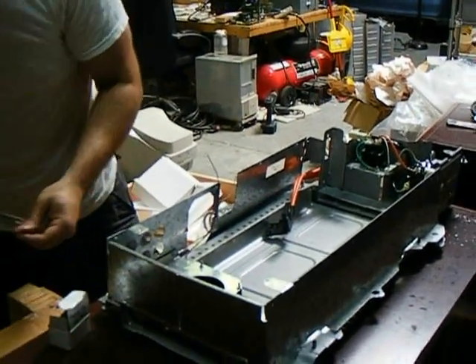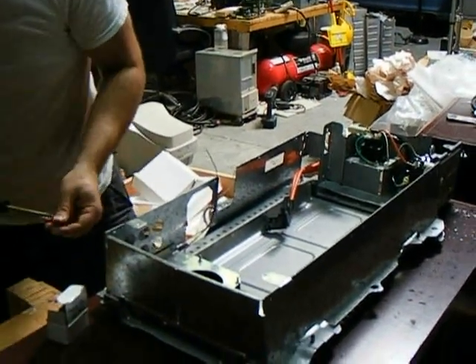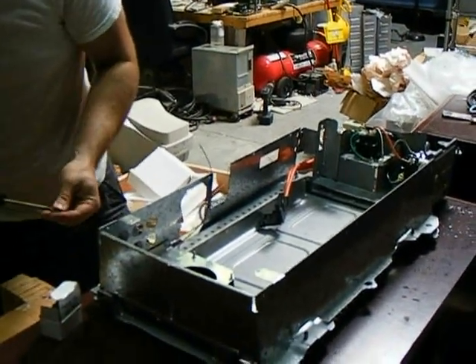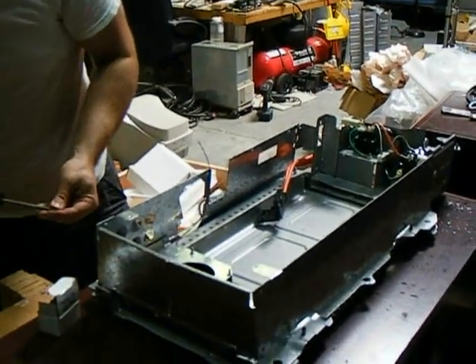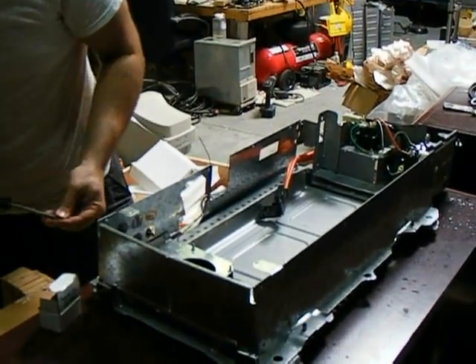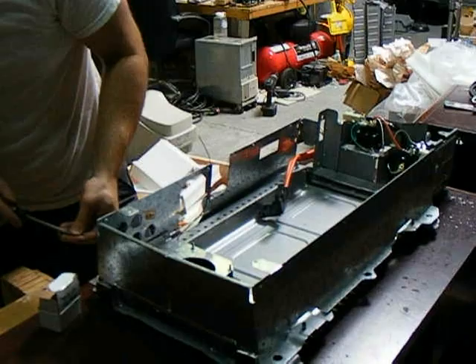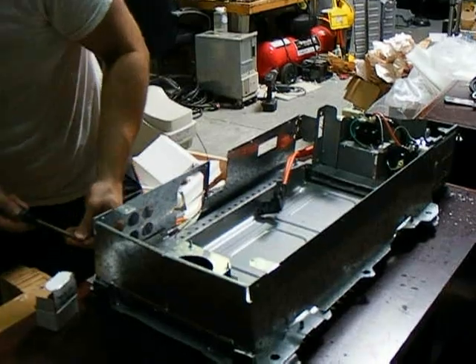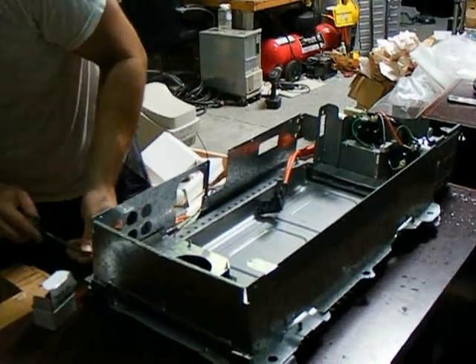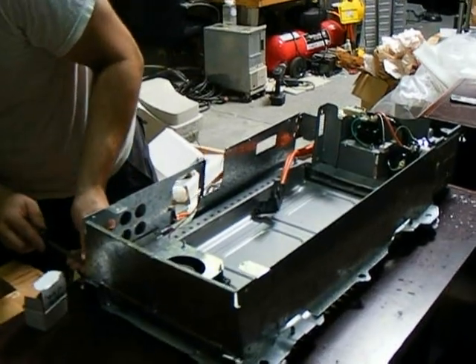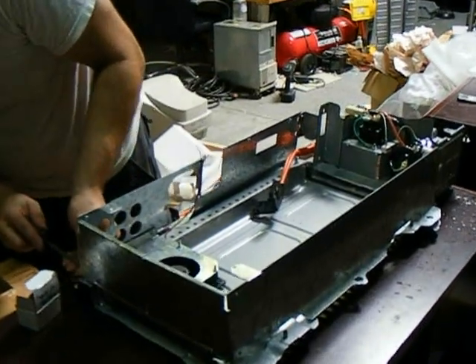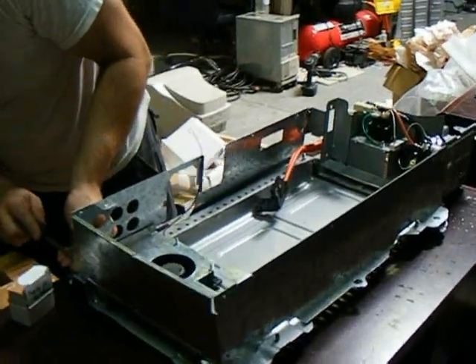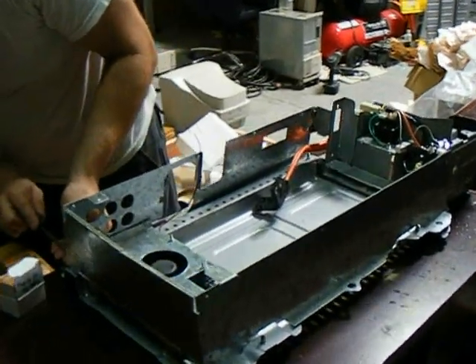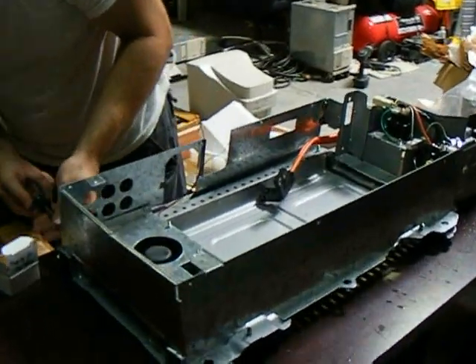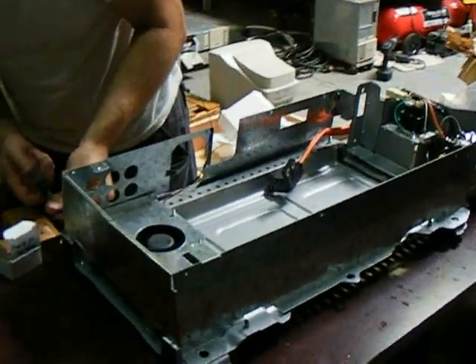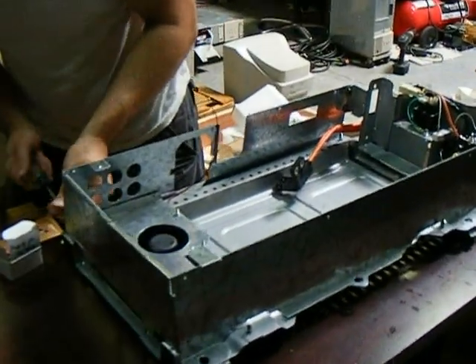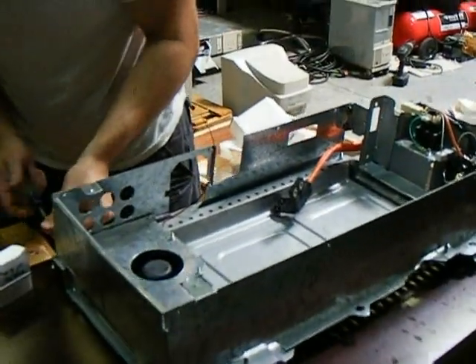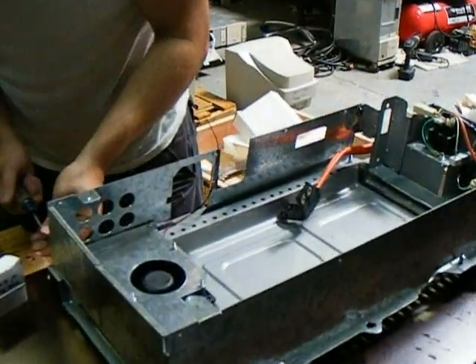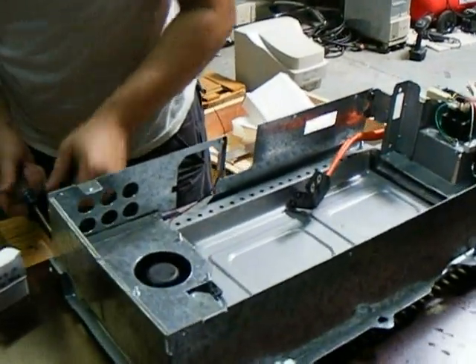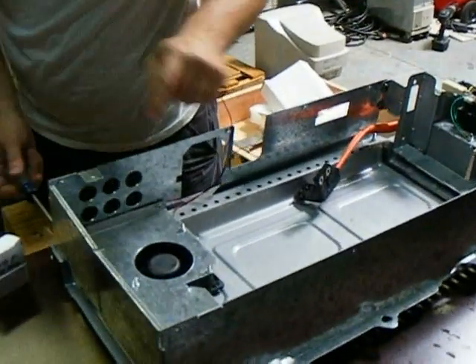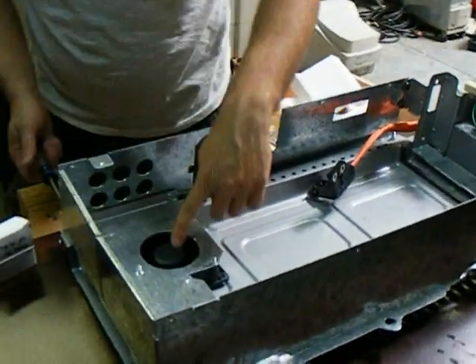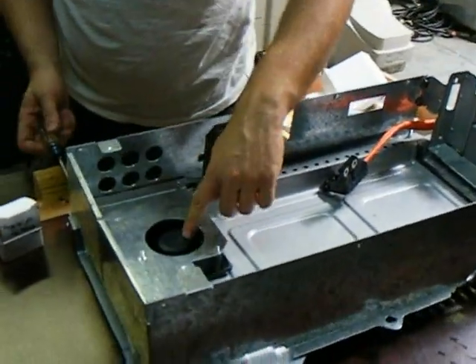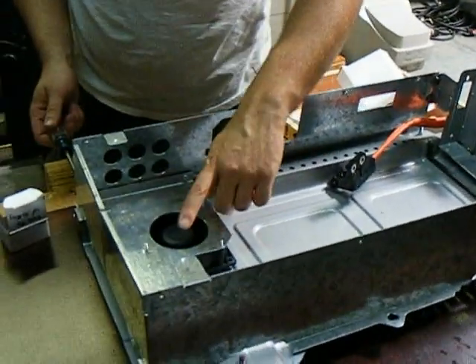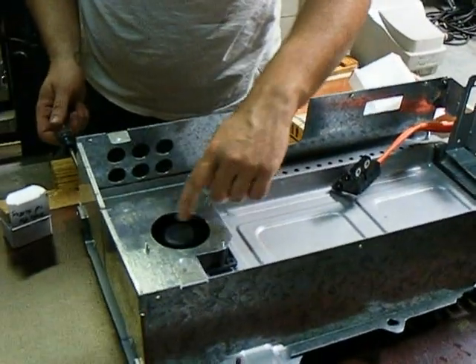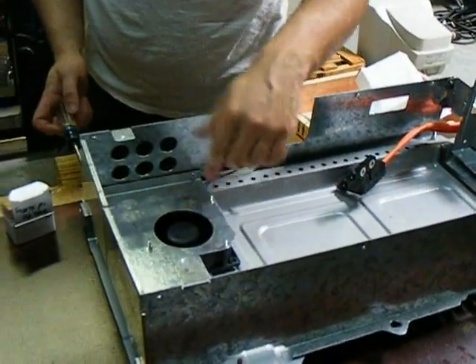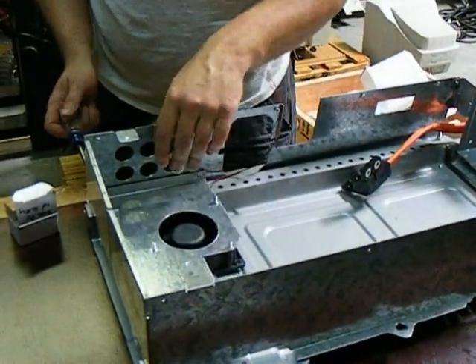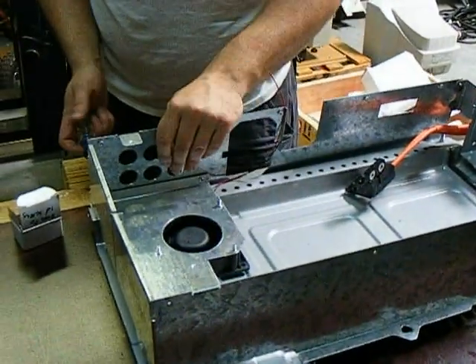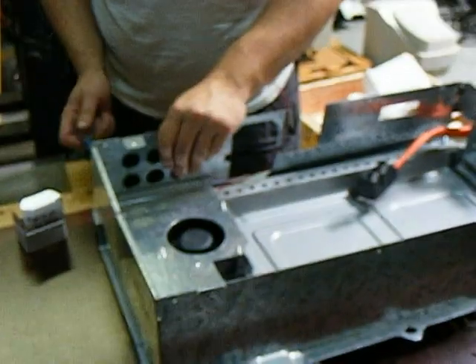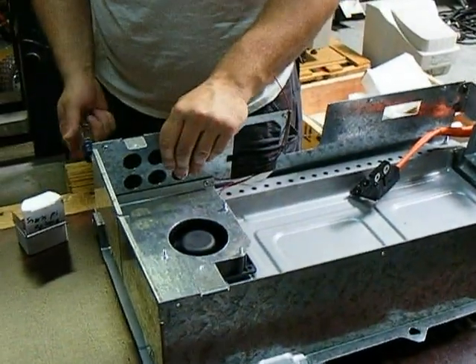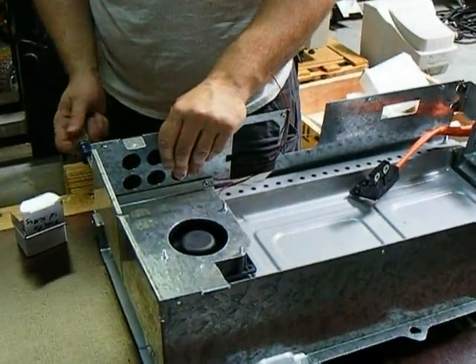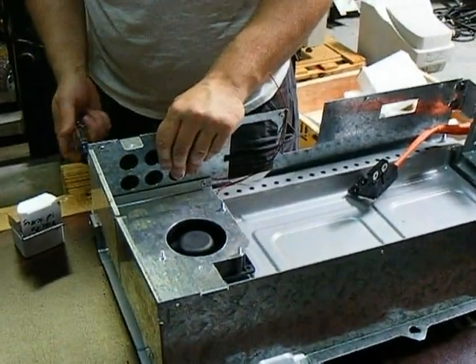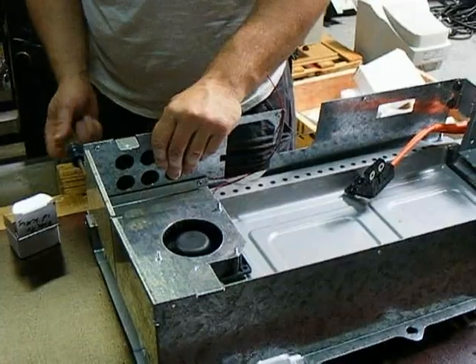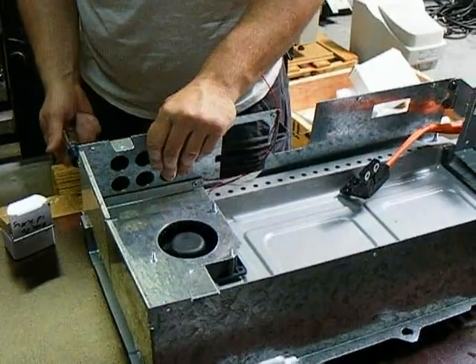What's the purpose of this fan, Chris? This fan is the exhaust for the Brusa charger.